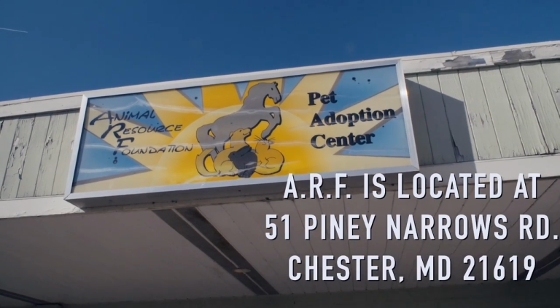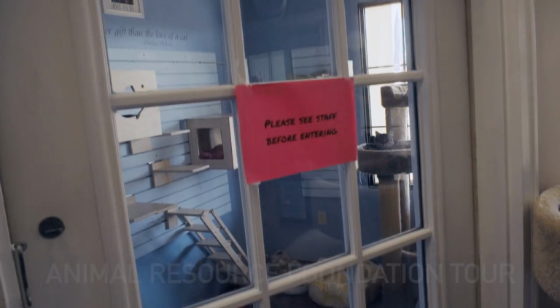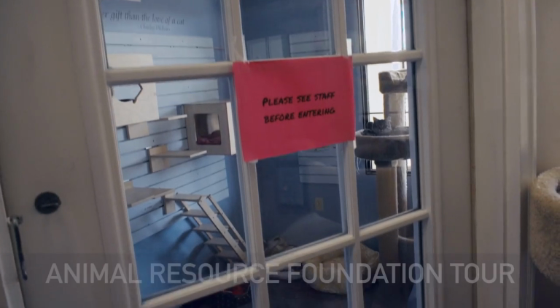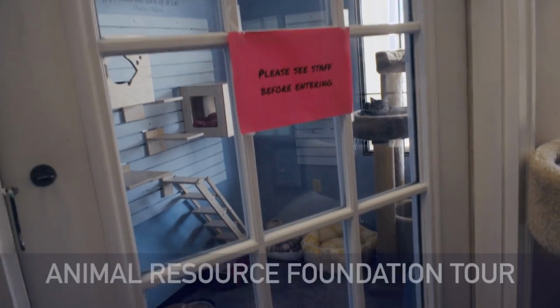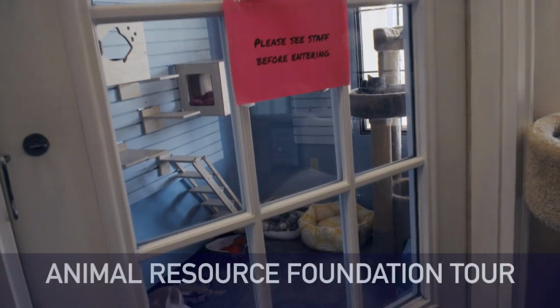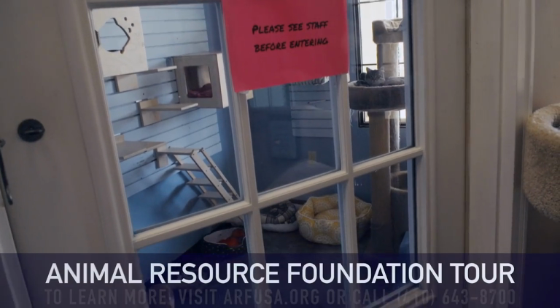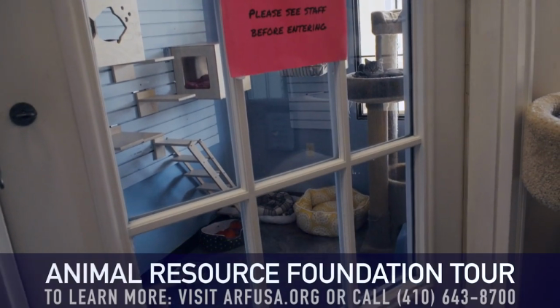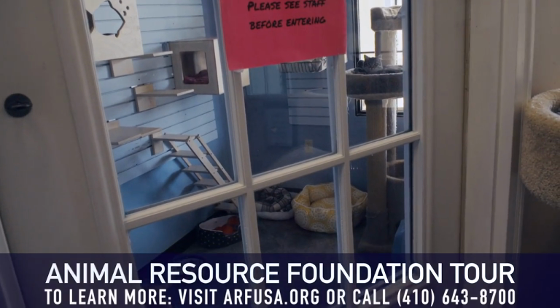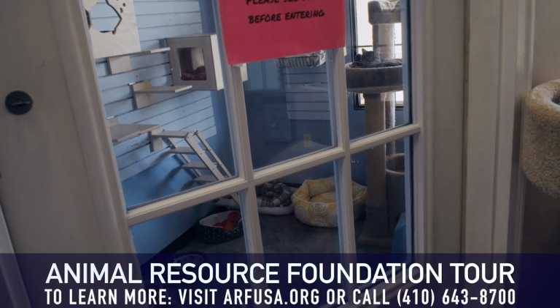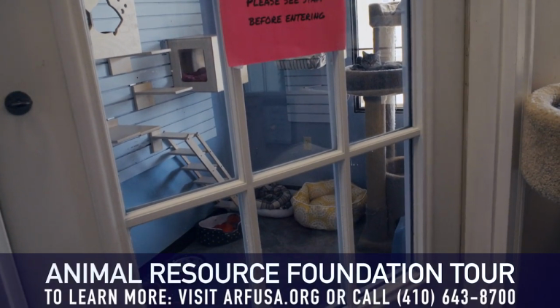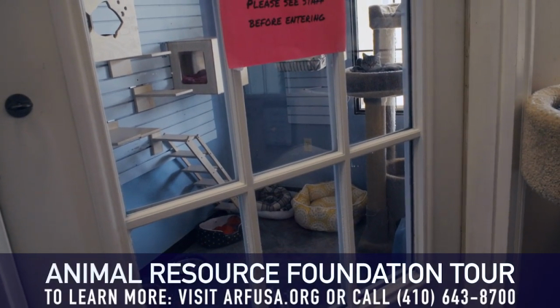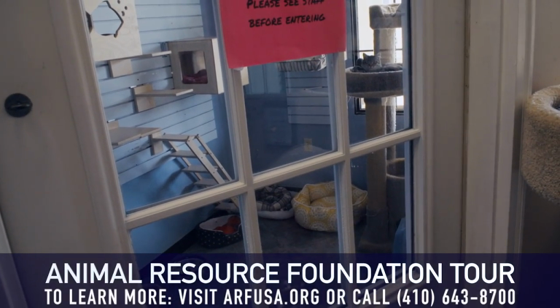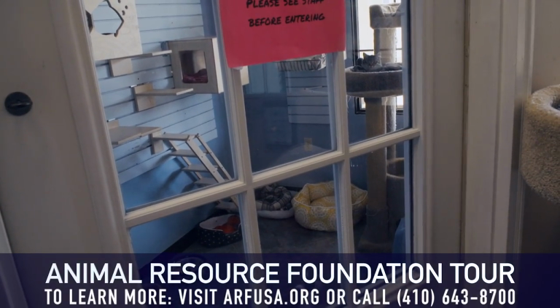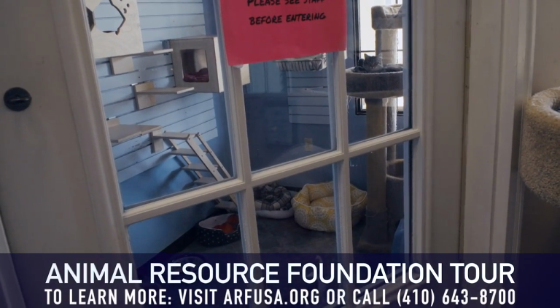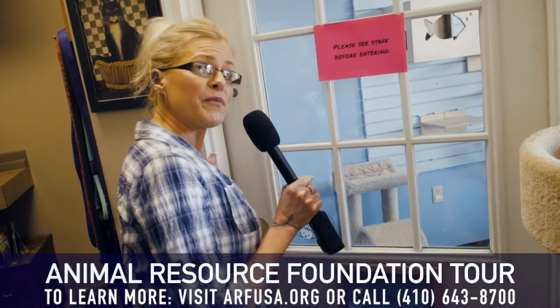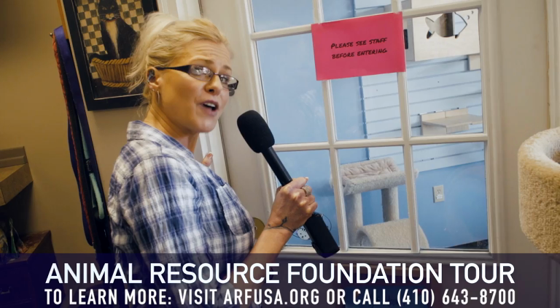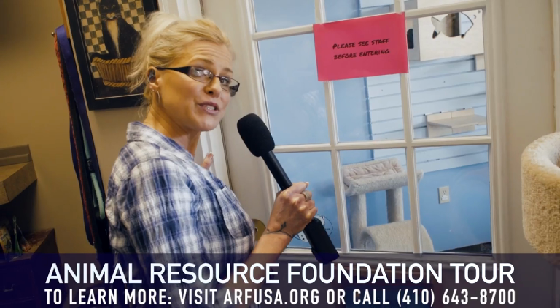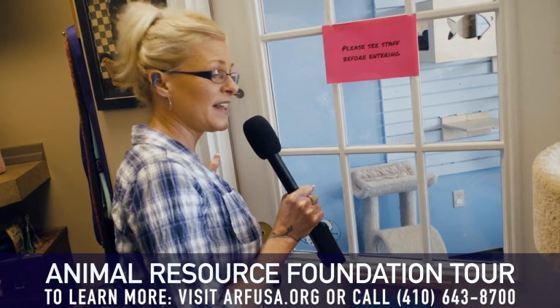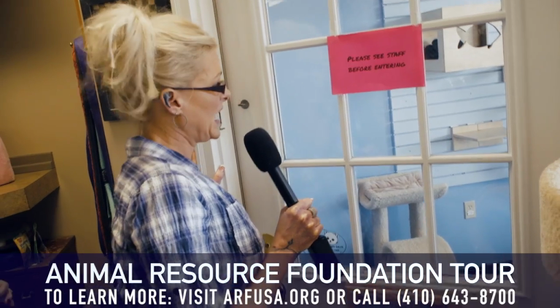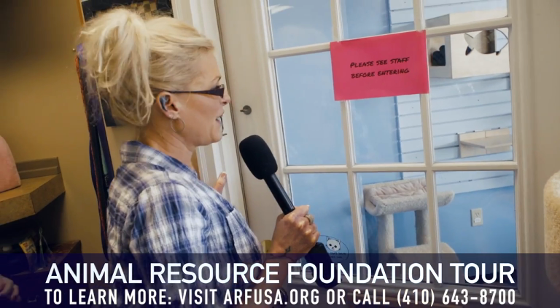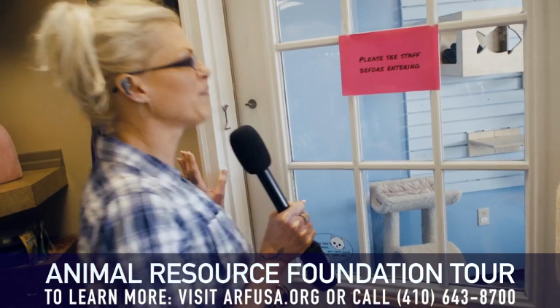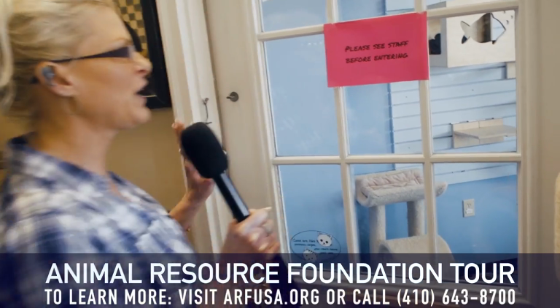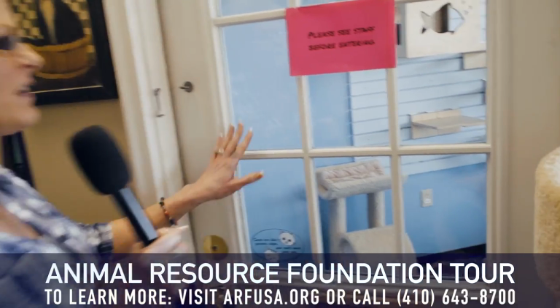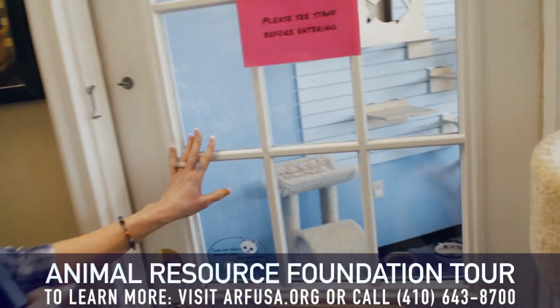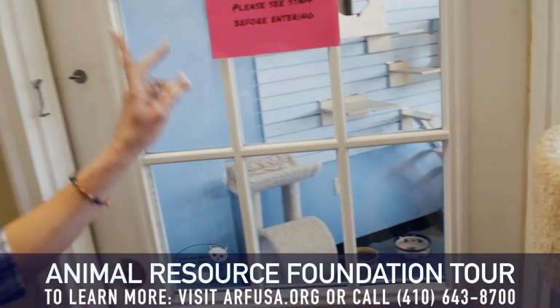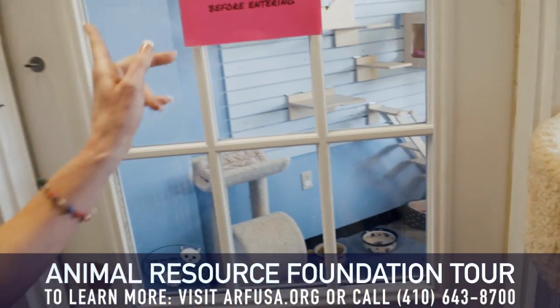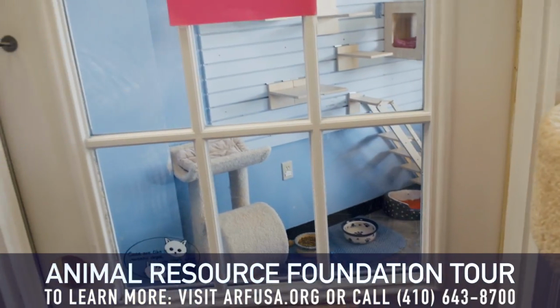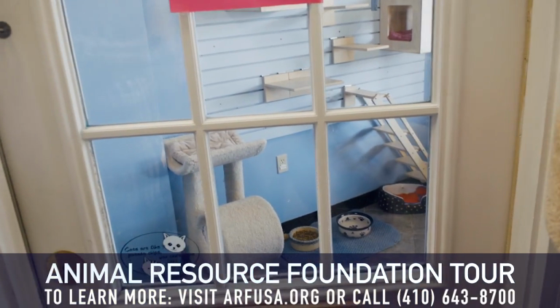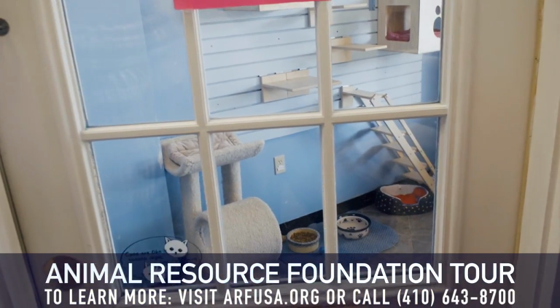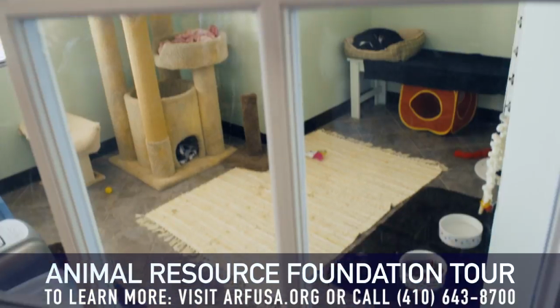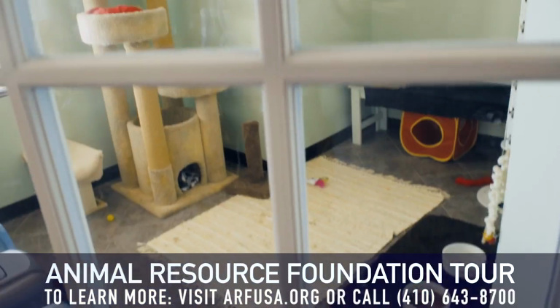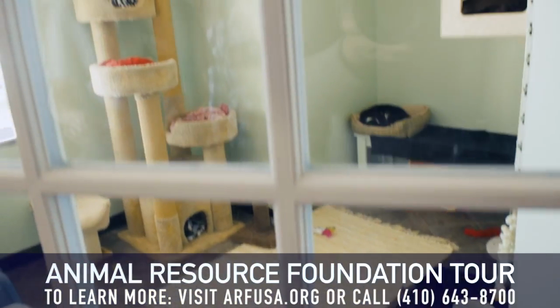And this is one of our many cat rooms. We have about four cats in here that are up for adoption, and they are very loving. This is one. And then we have another cat room.